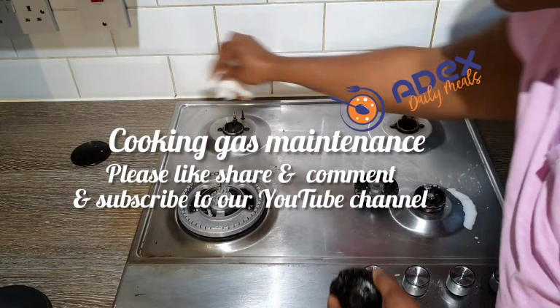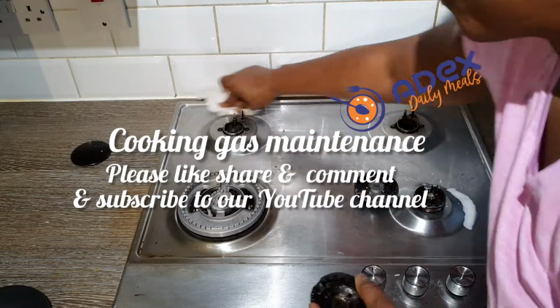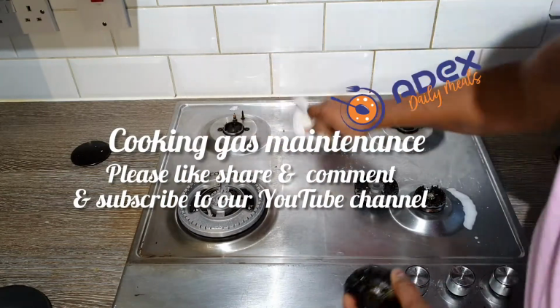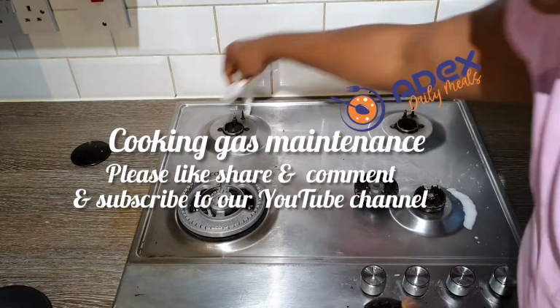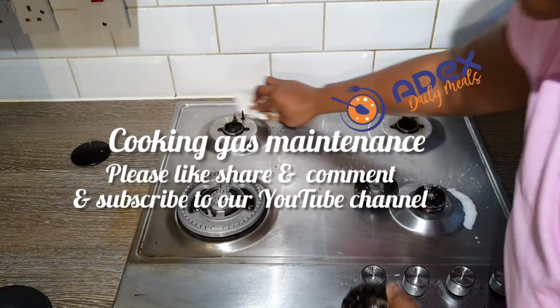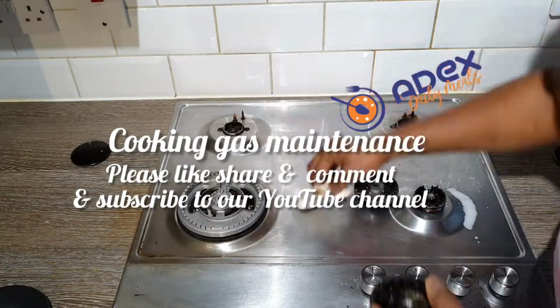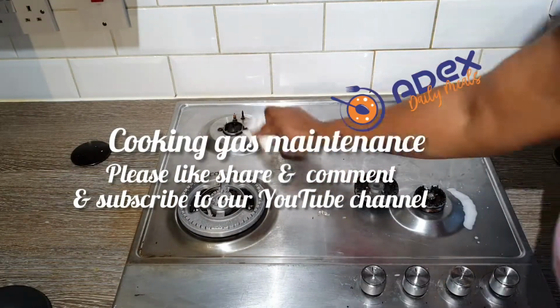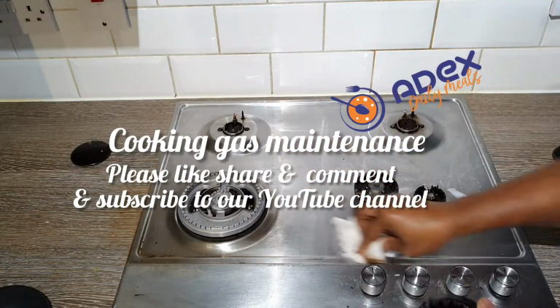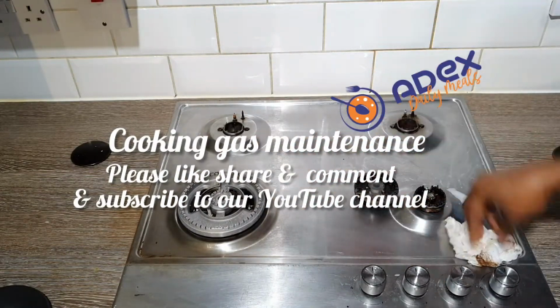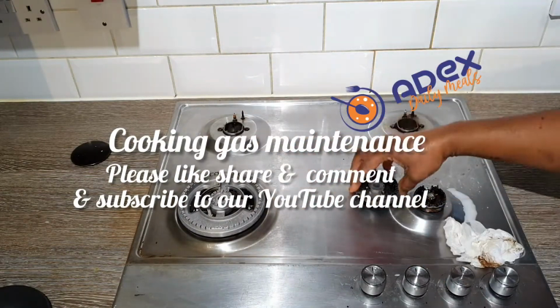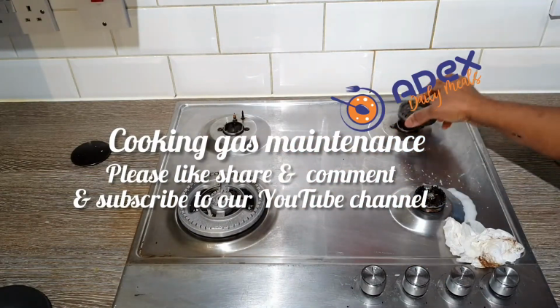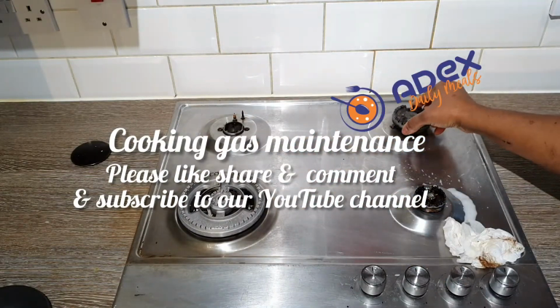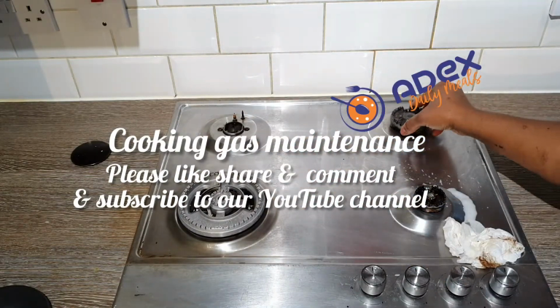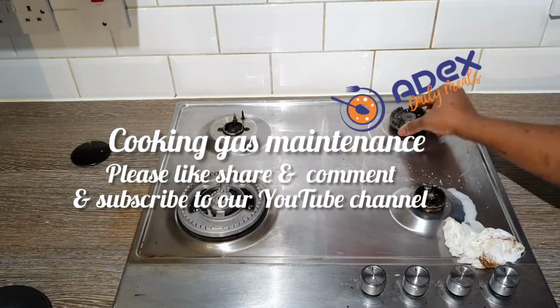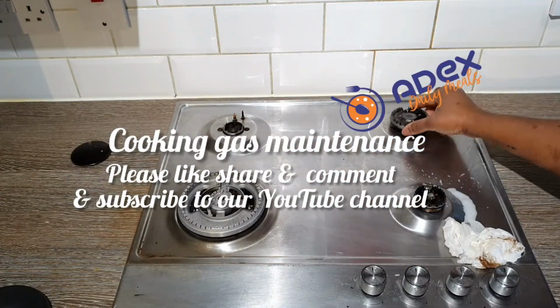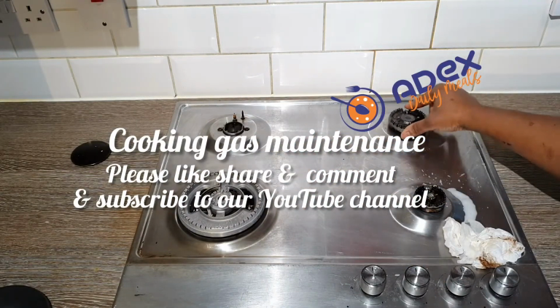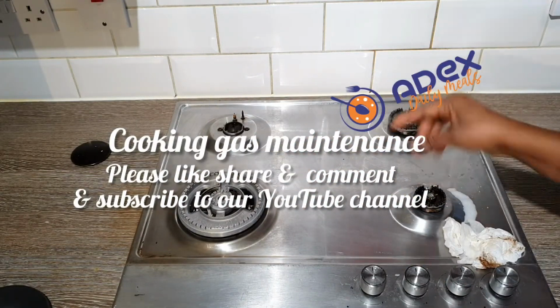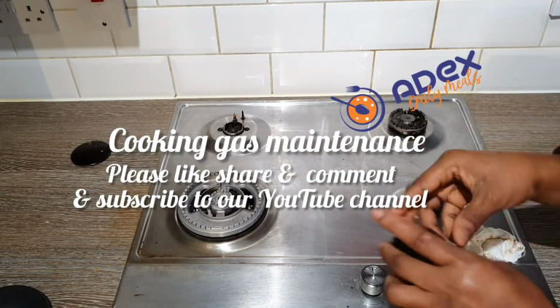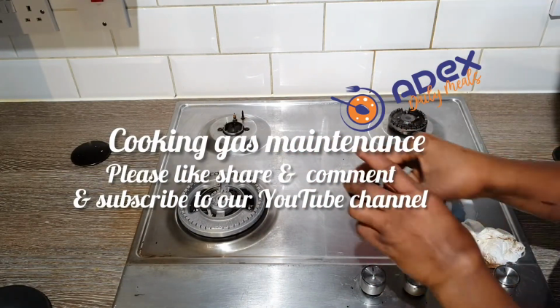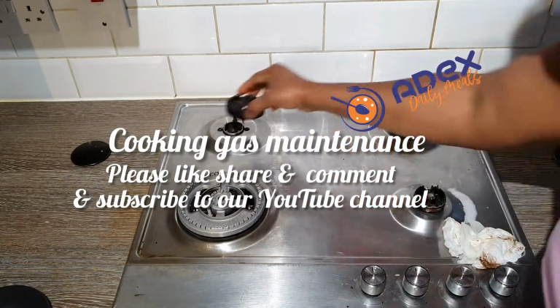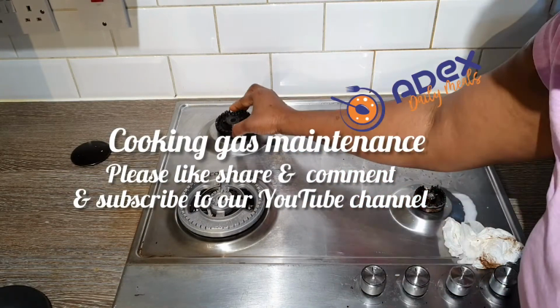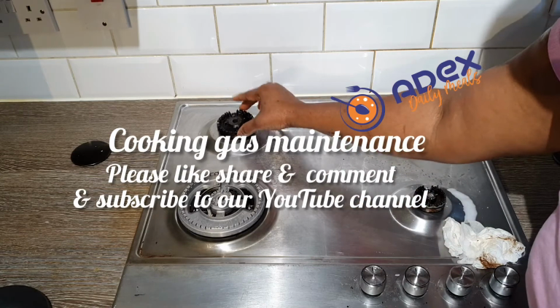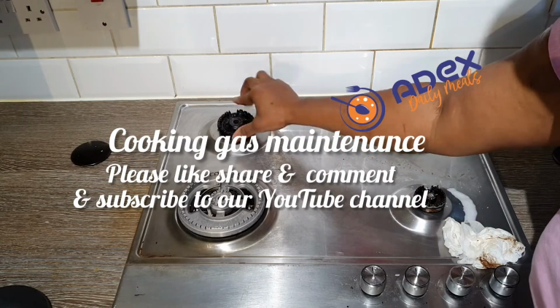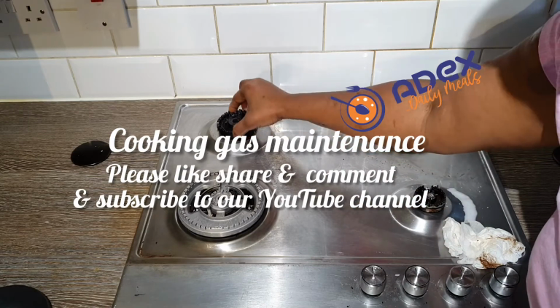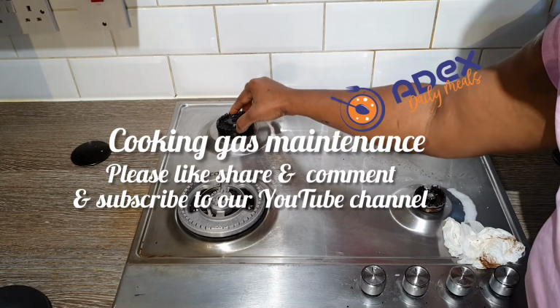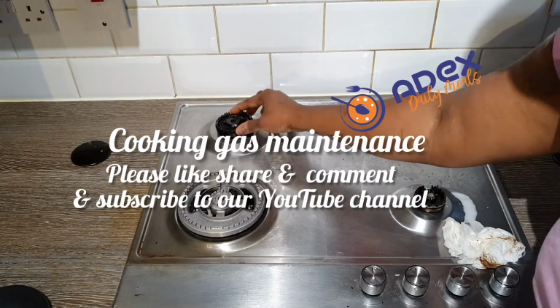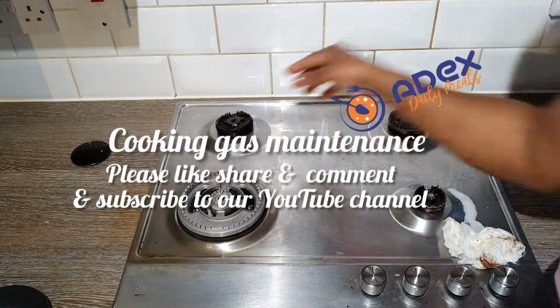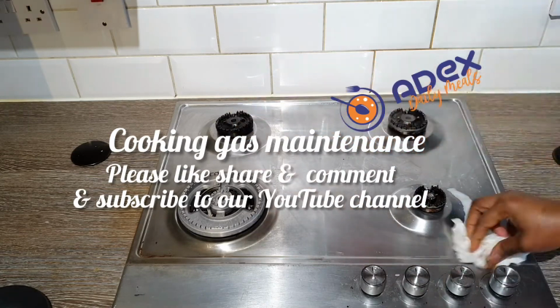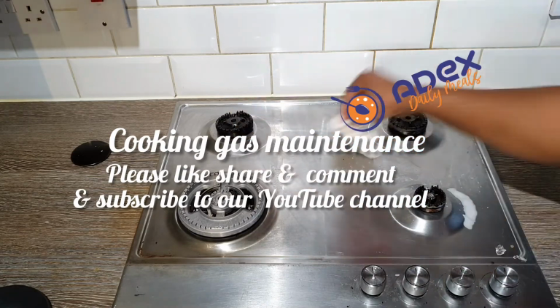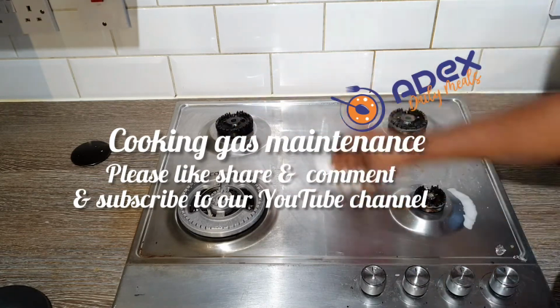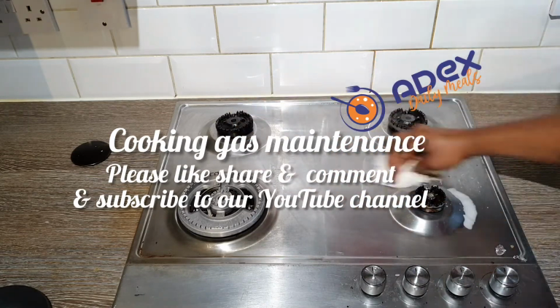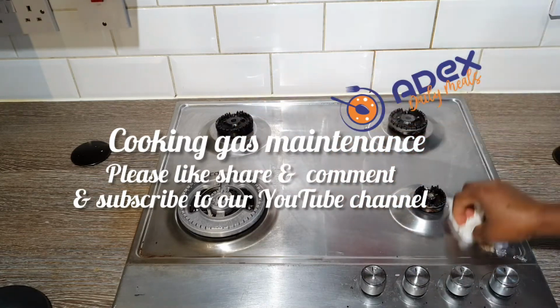If you do this, you can manage it for like two weeks before changing it. It depends on how often you use your cooker.